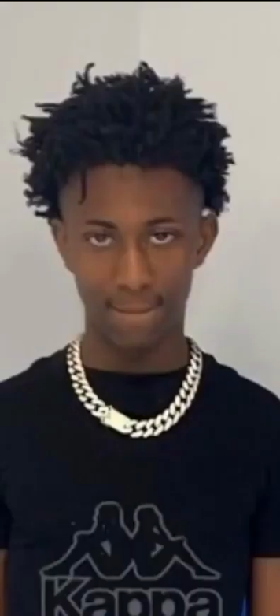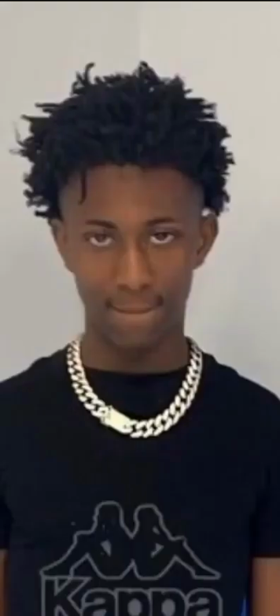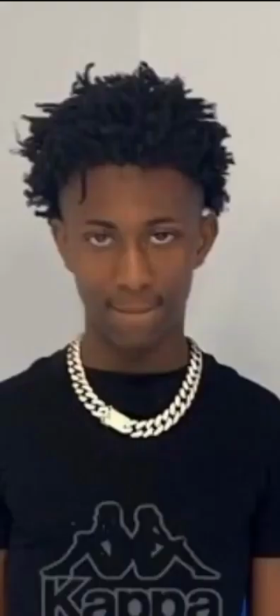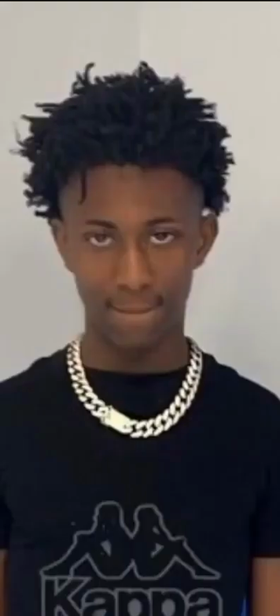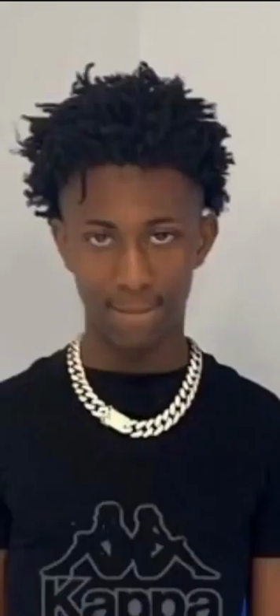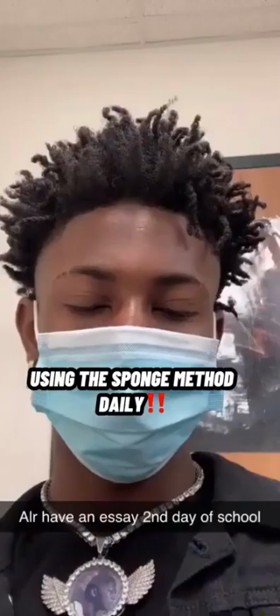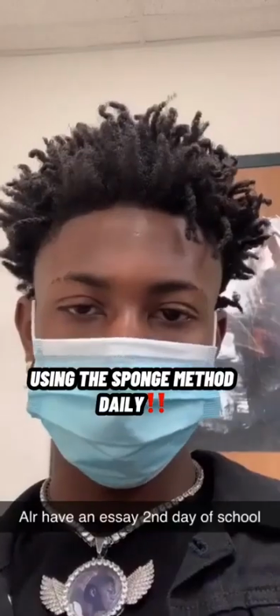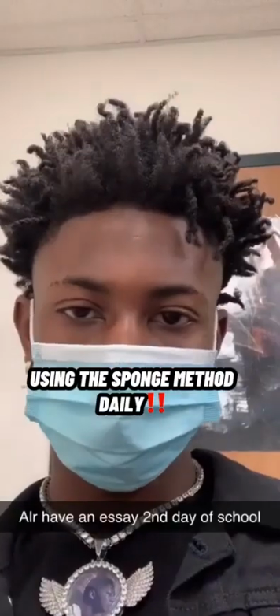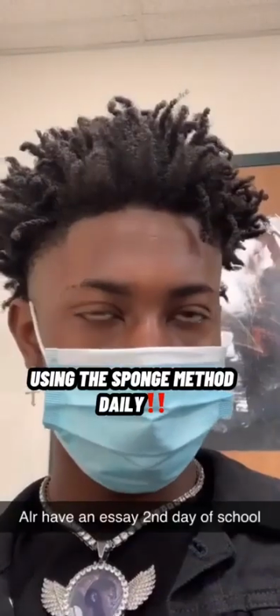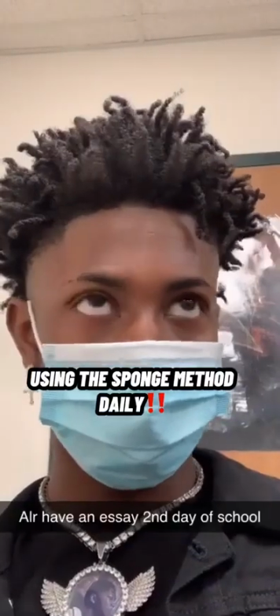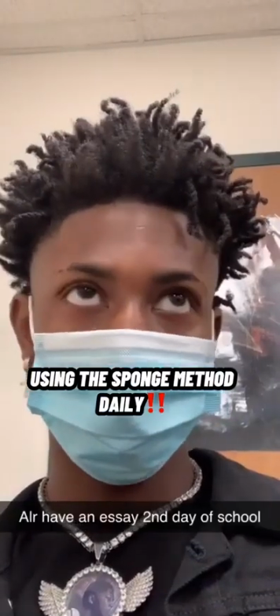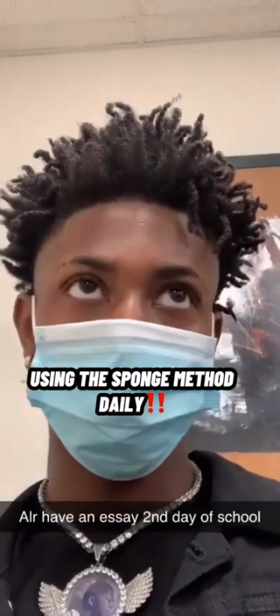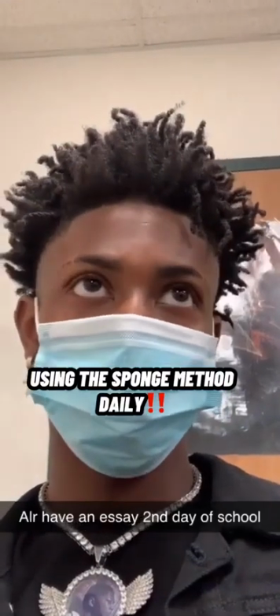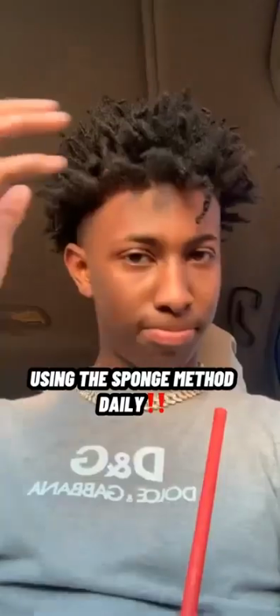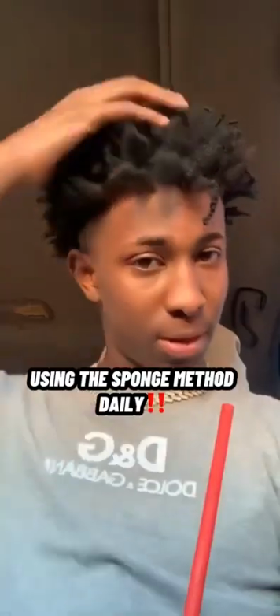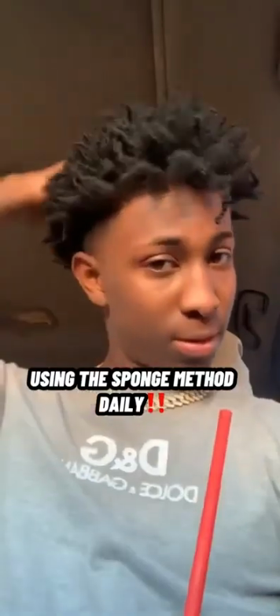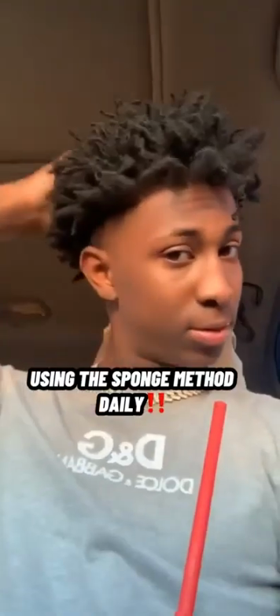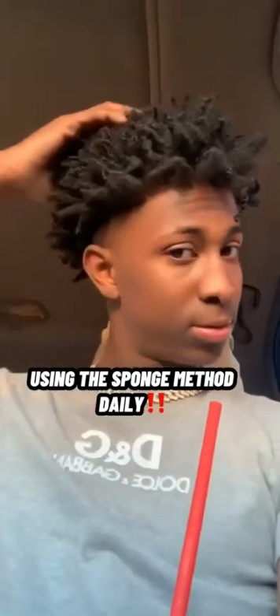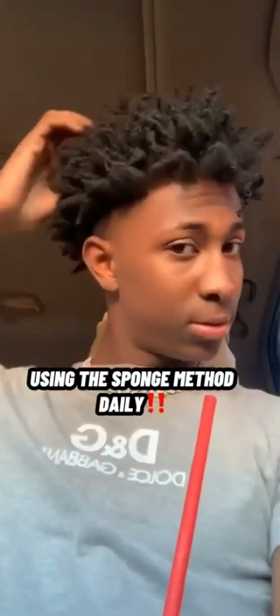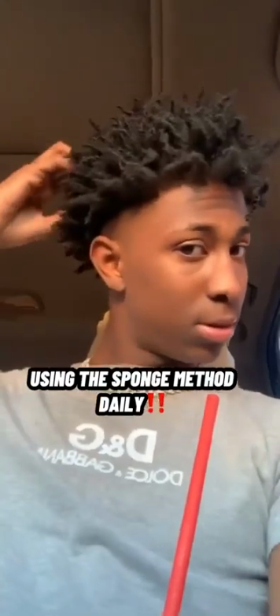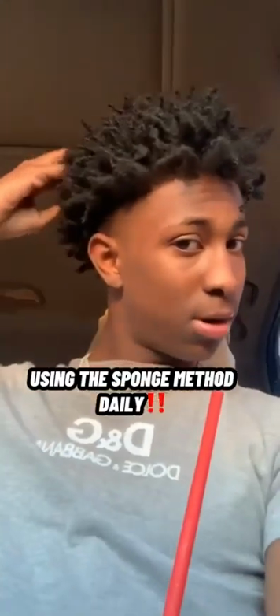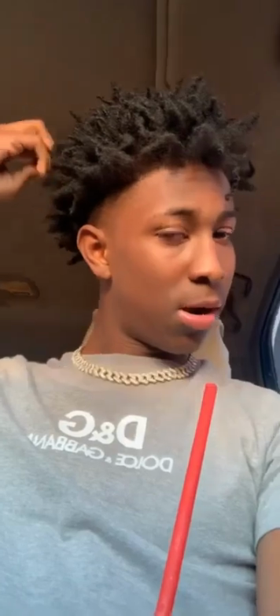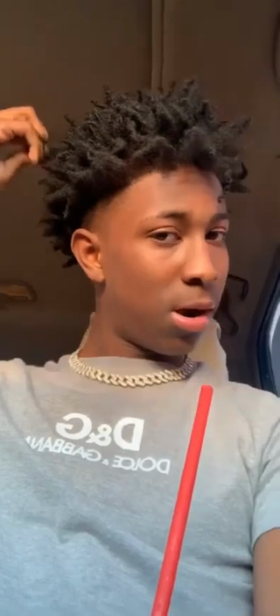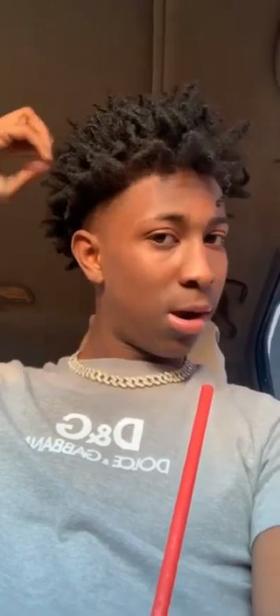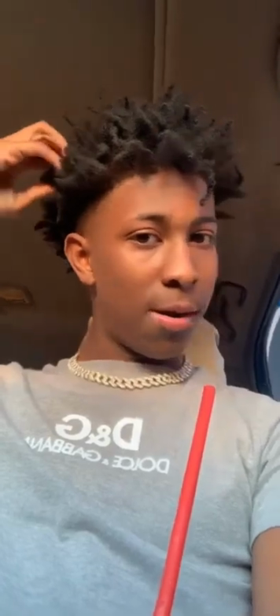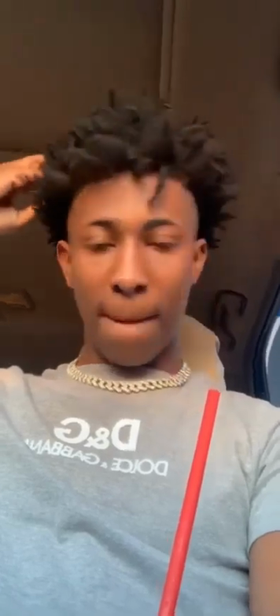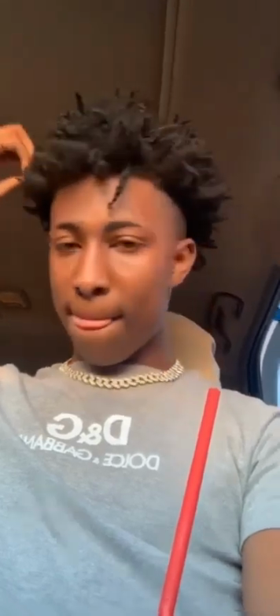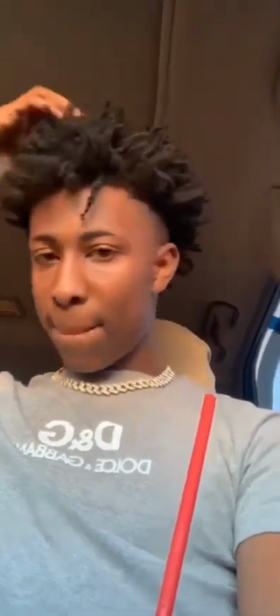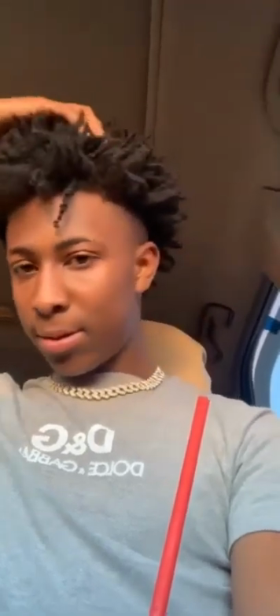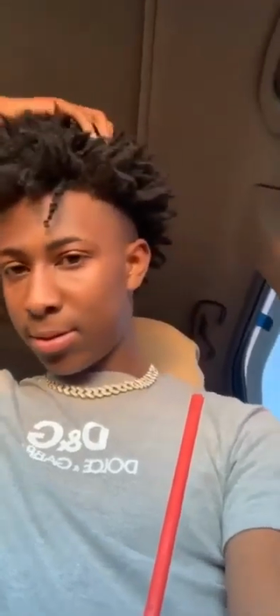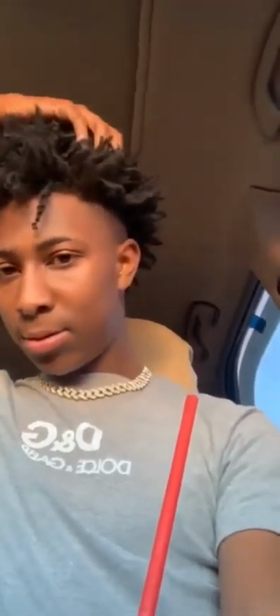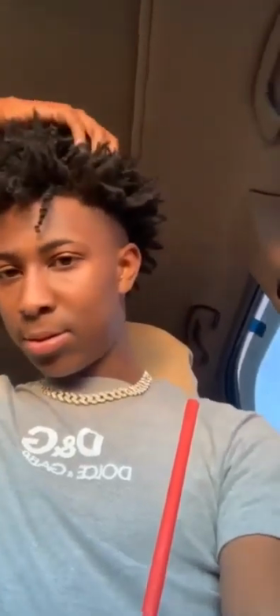I'm gonna show y'all some videos. Look, you can see the rotation — my hair is still short, but I was sponging that mud.